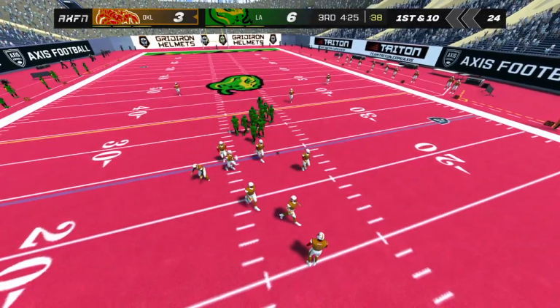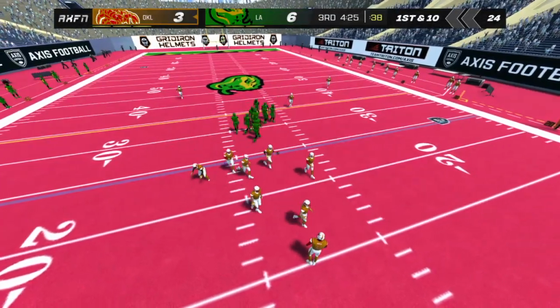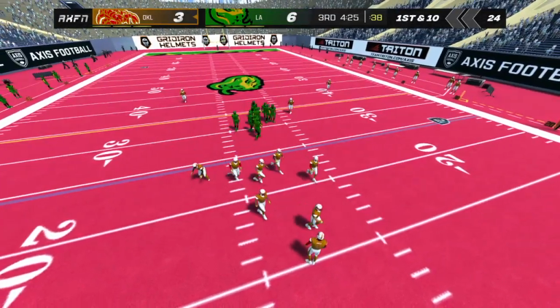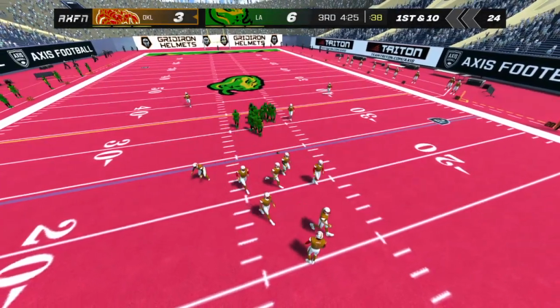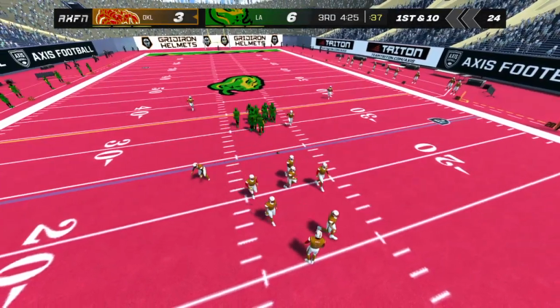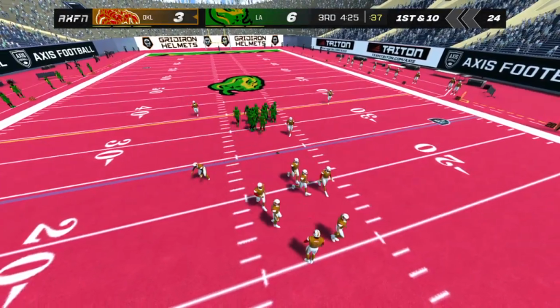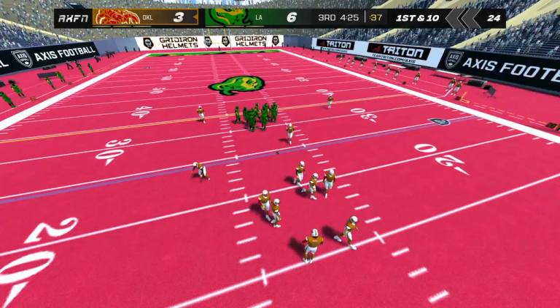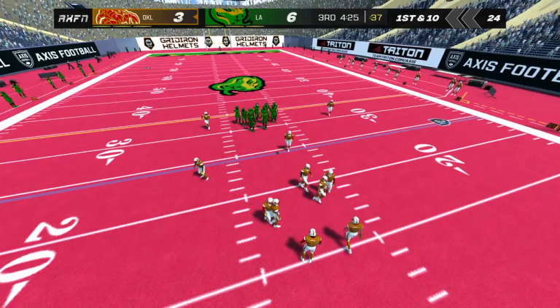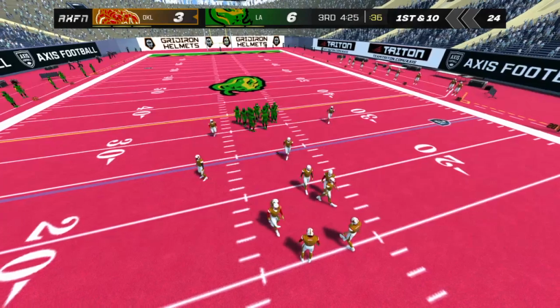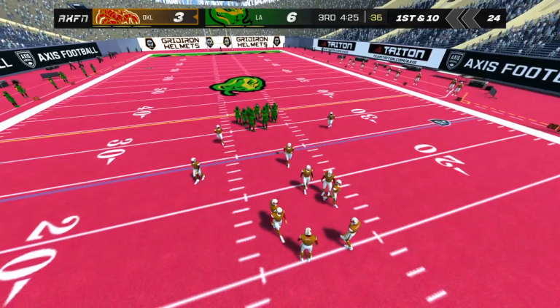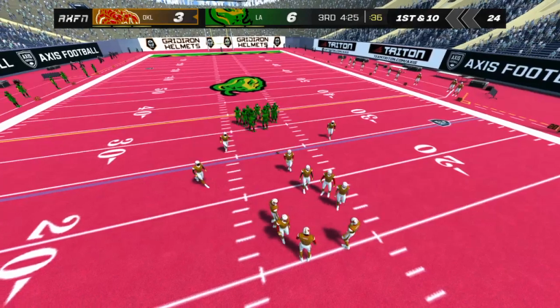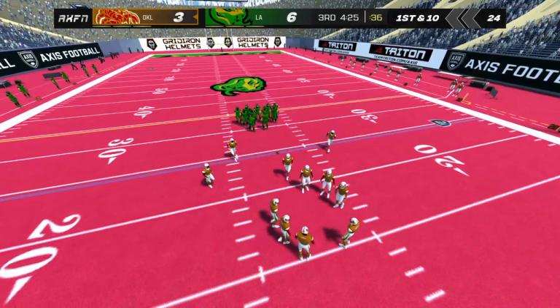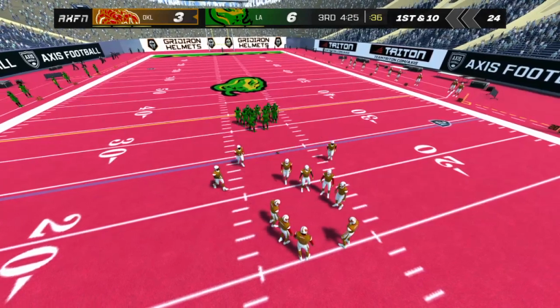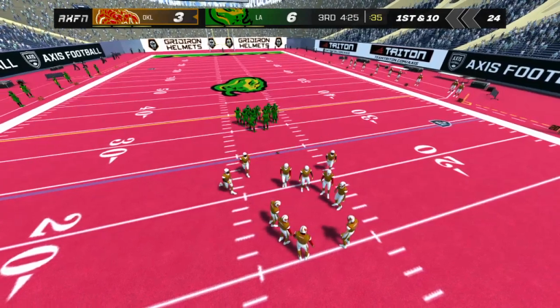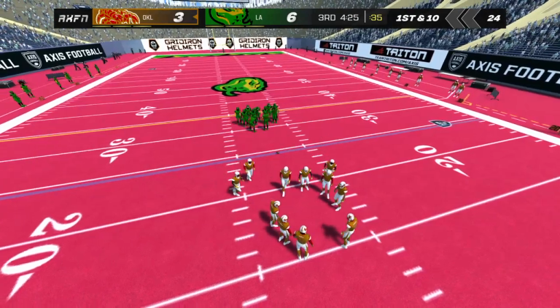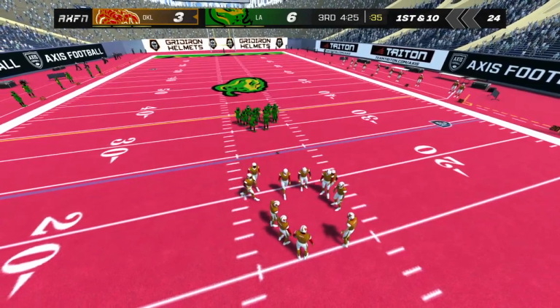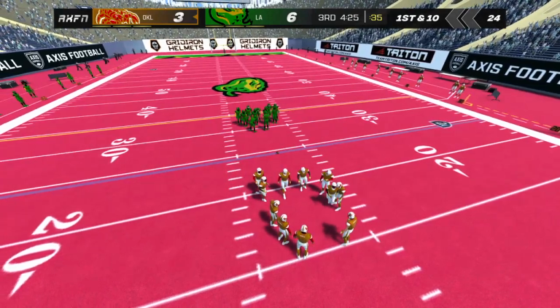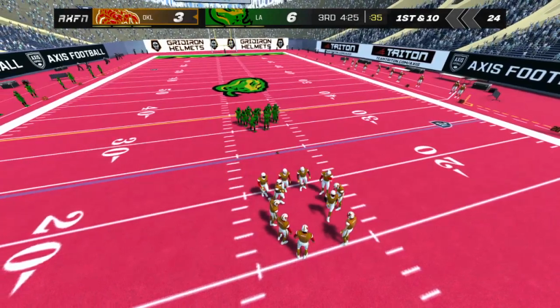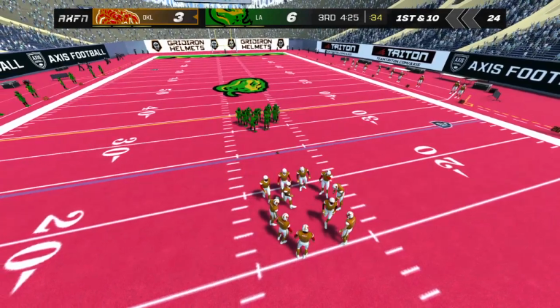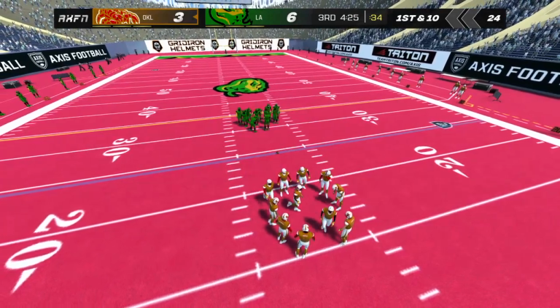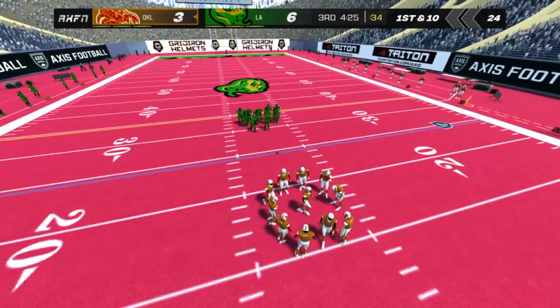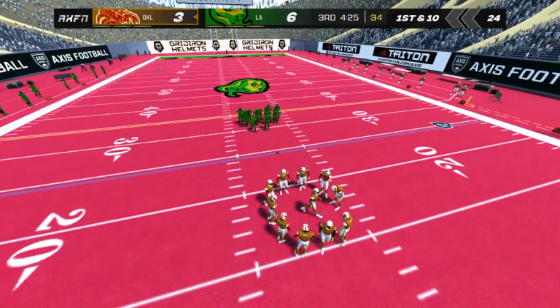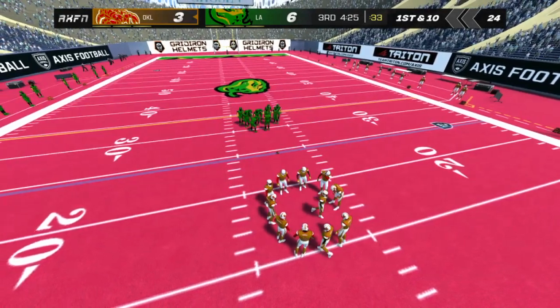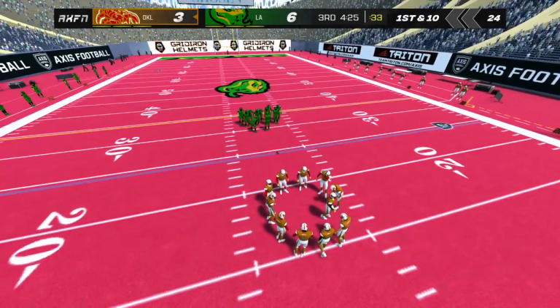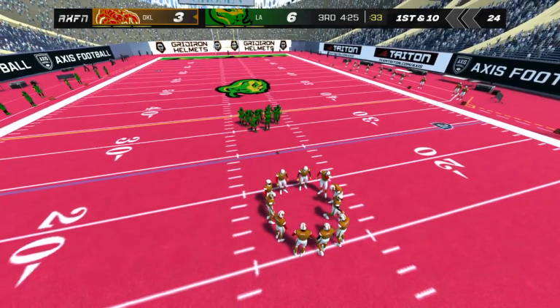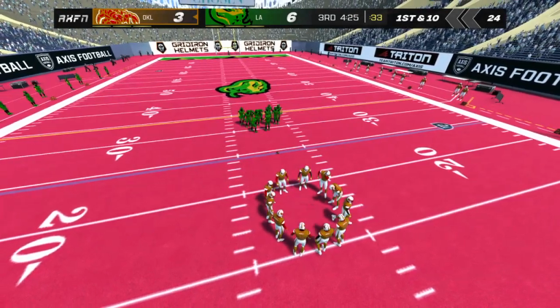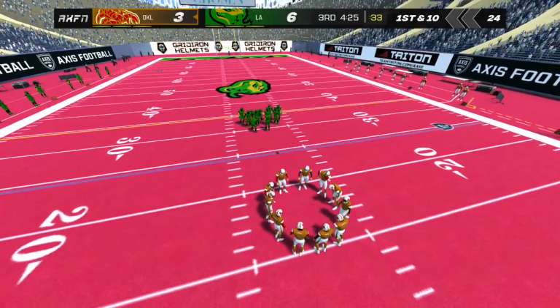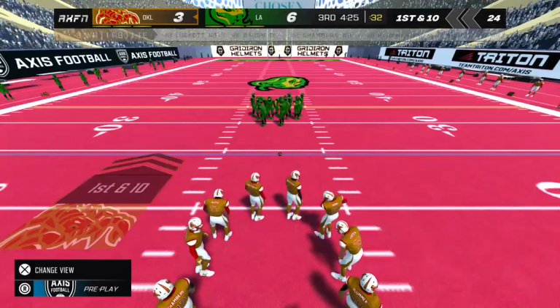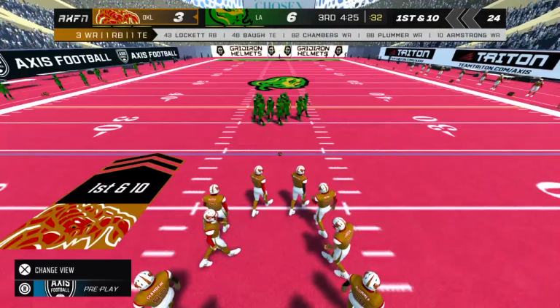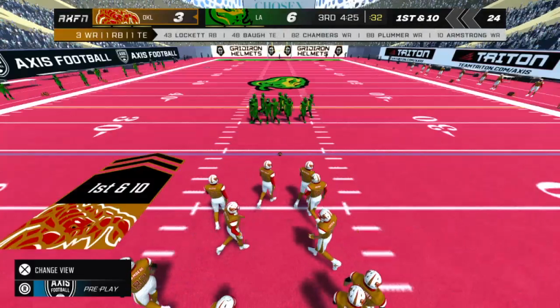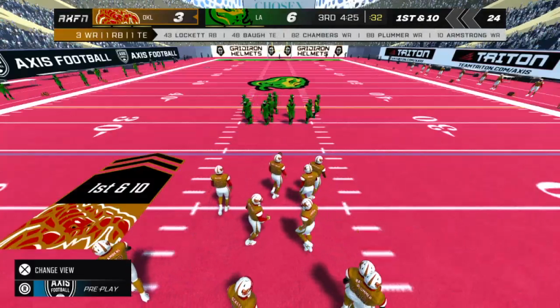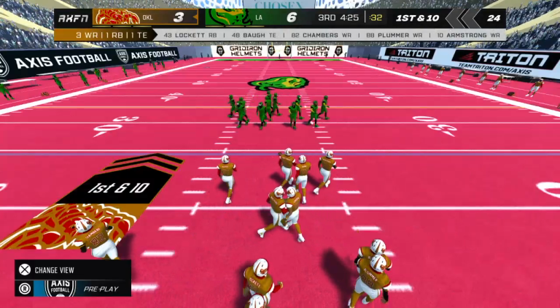Let's see what the offense can do with this drive — I'm sure they'd love to go down and put an end to this lead they're facing.